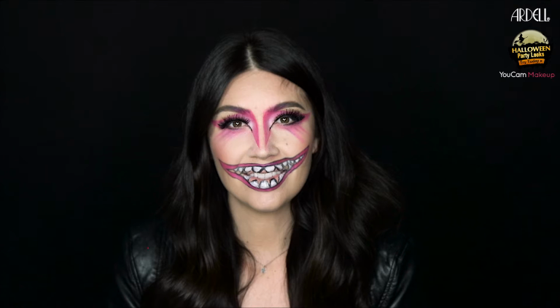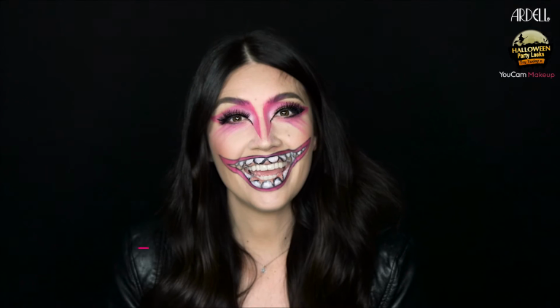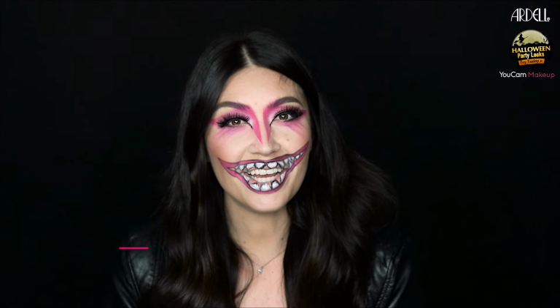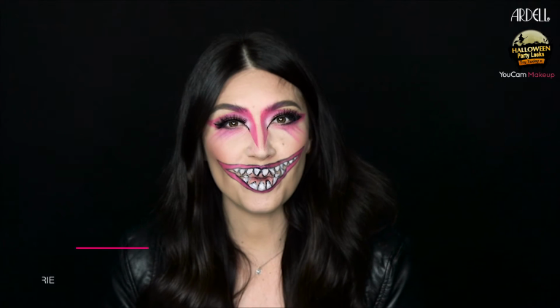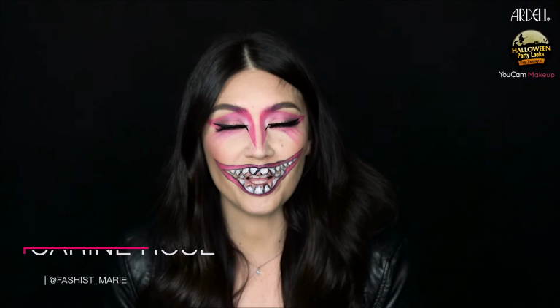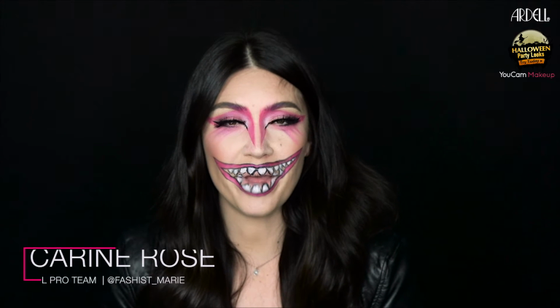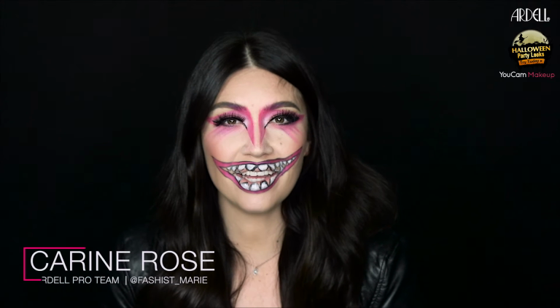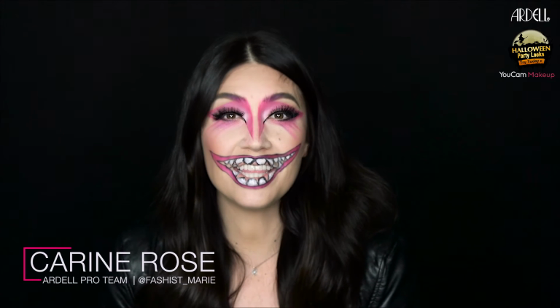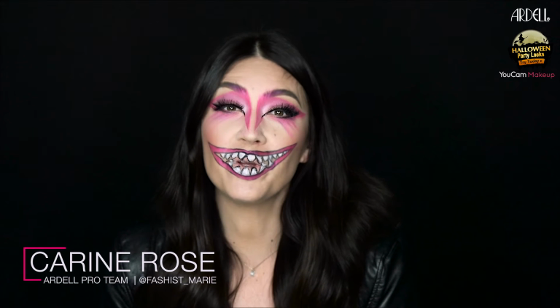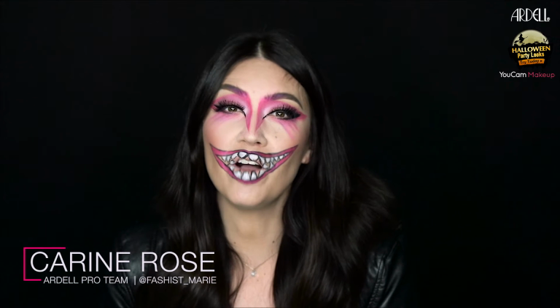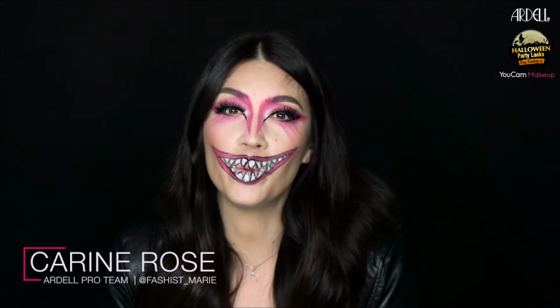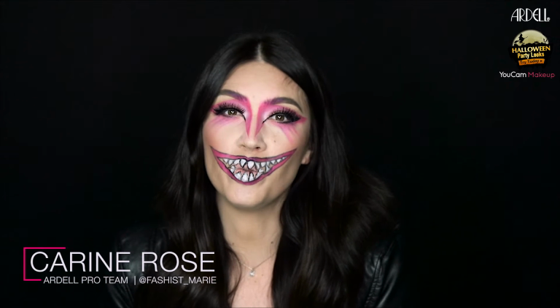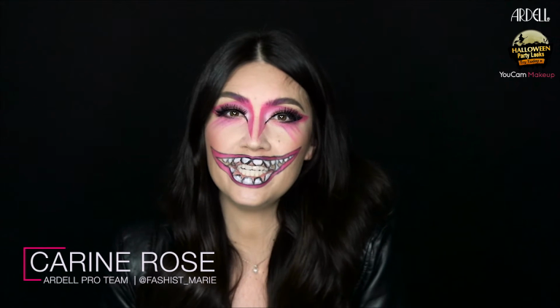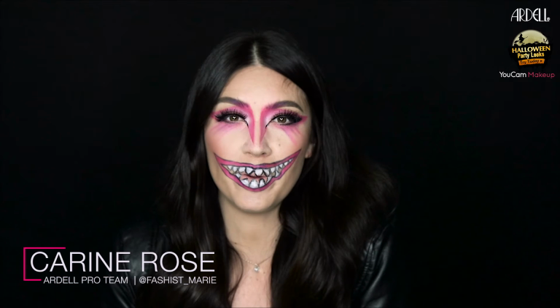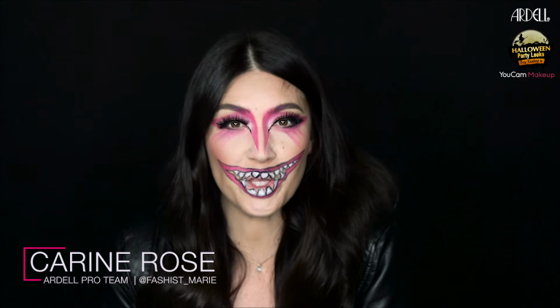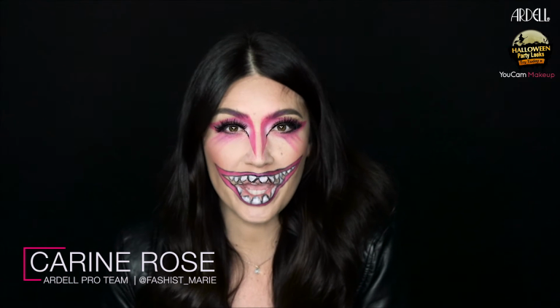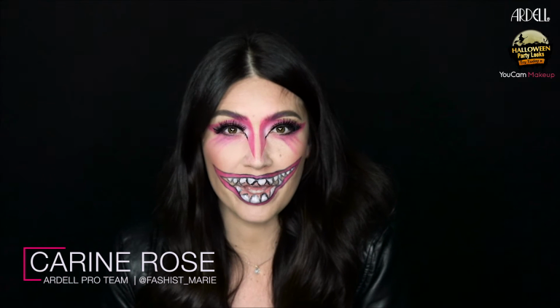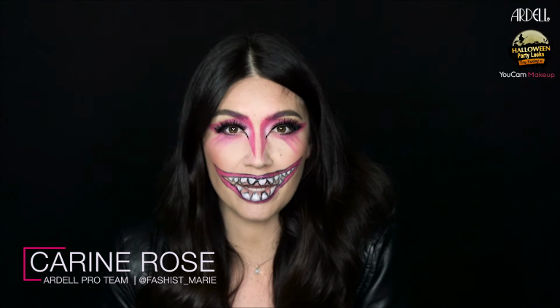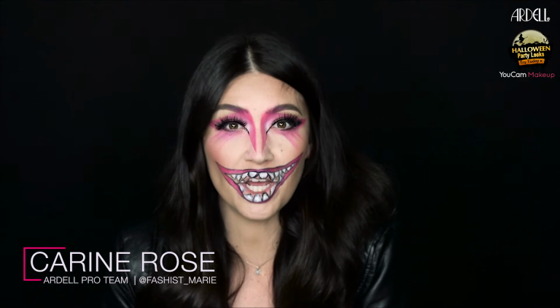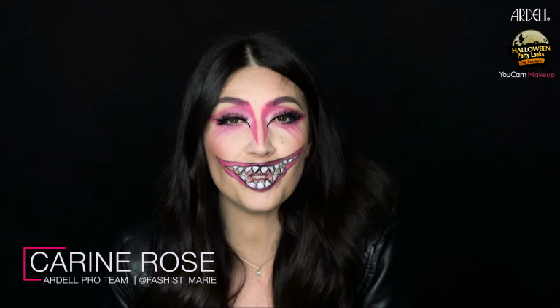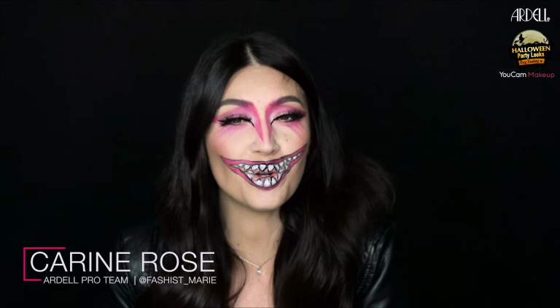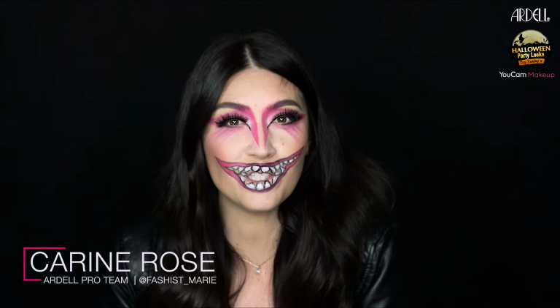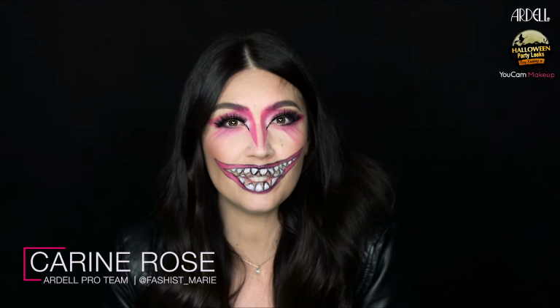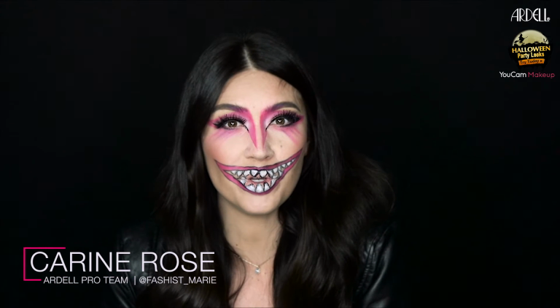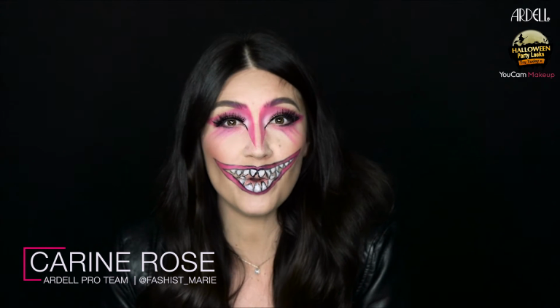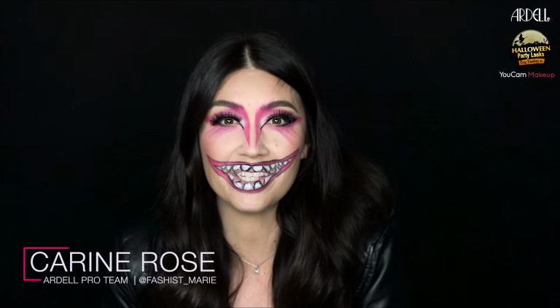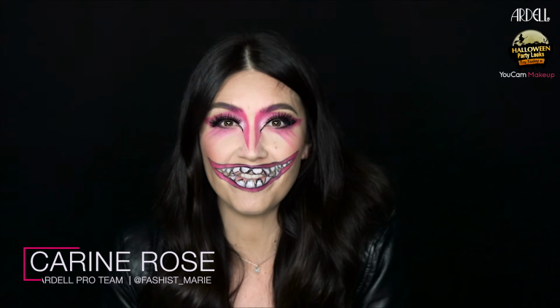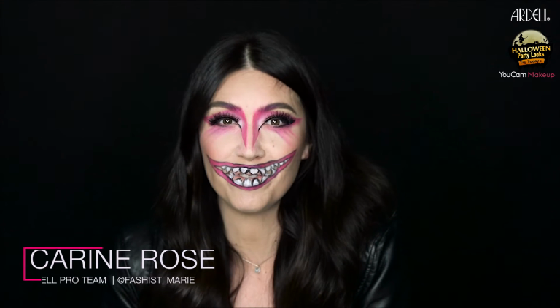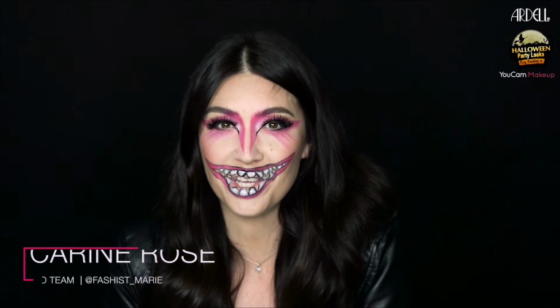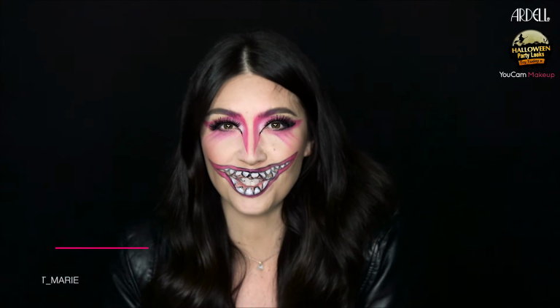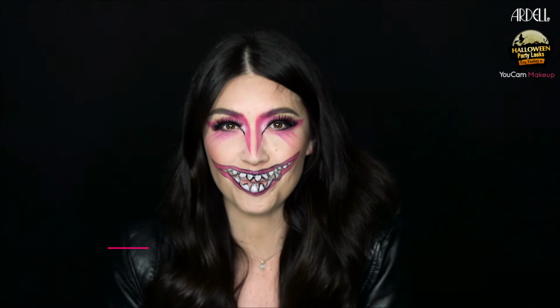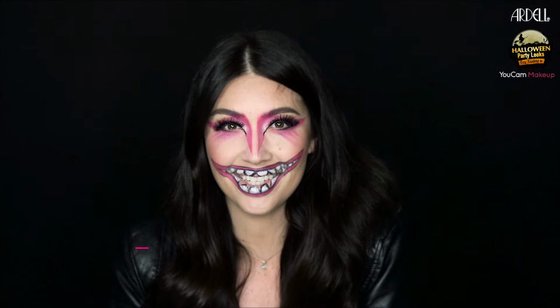Hey guys, welcome back. In the spirit of Halloween, we teamed up with UCAM makeup to help you look gorgeously spooky with seven freaky costume looks.